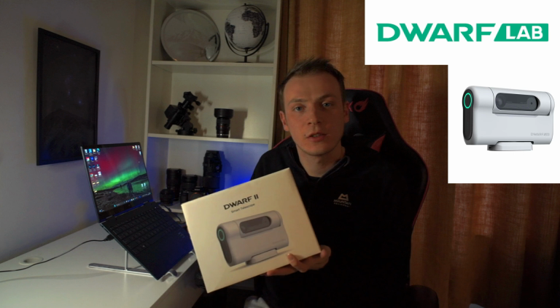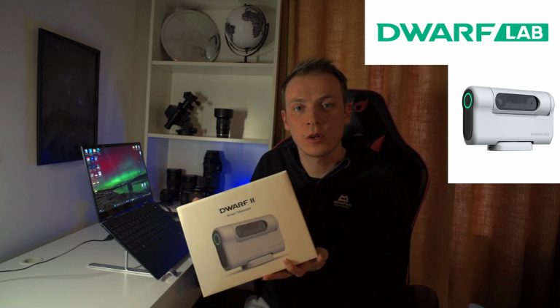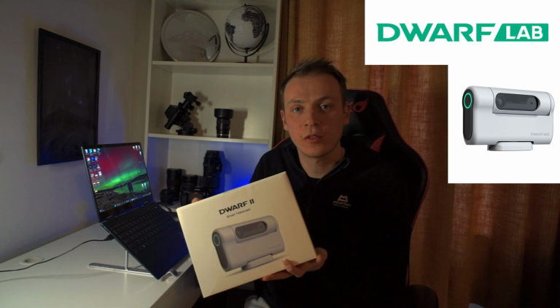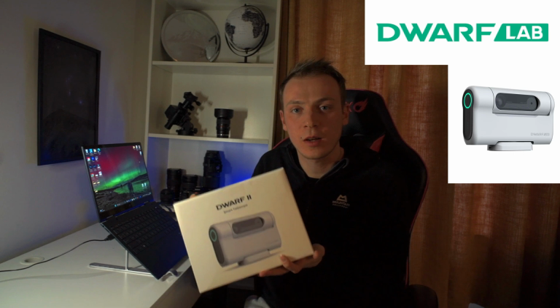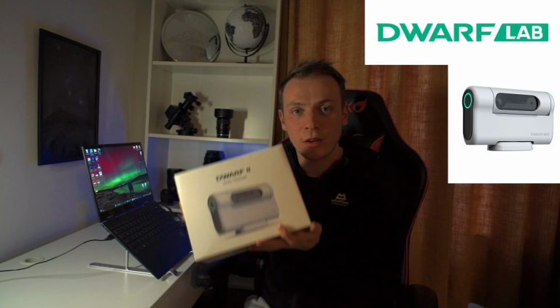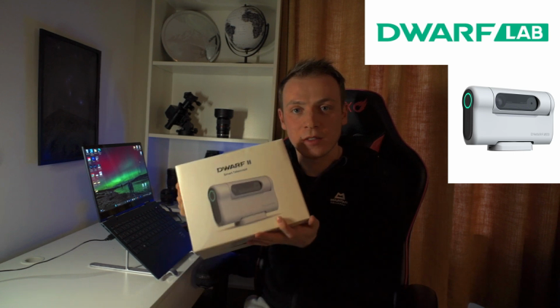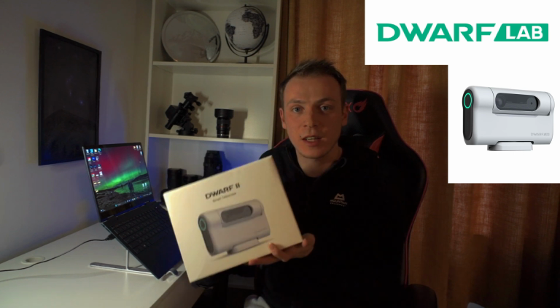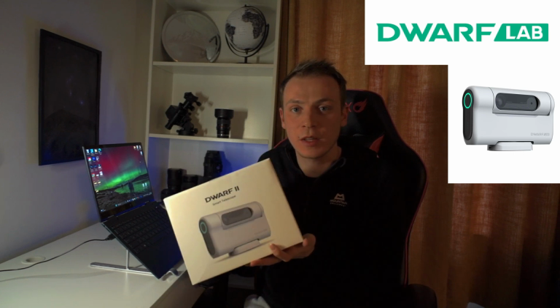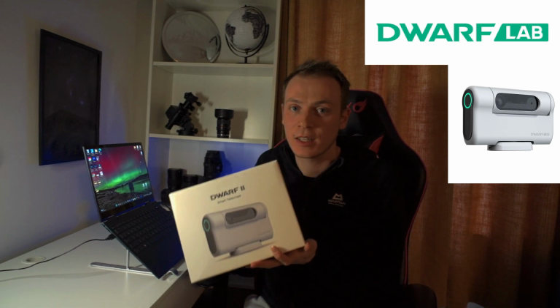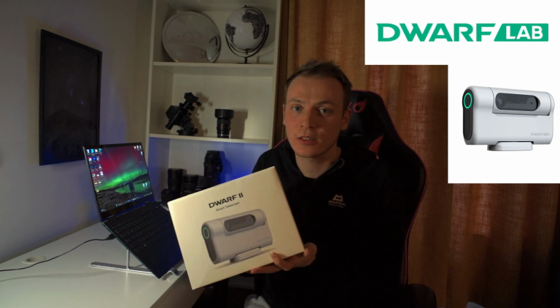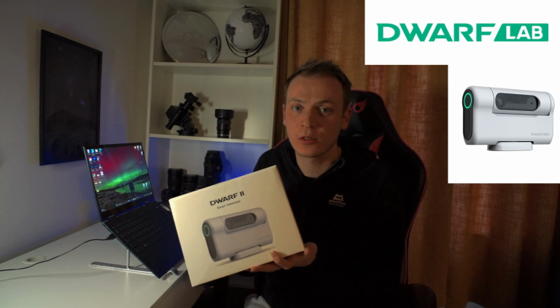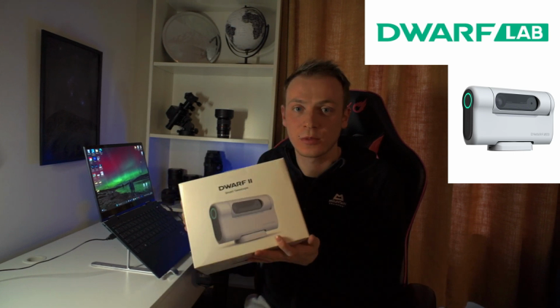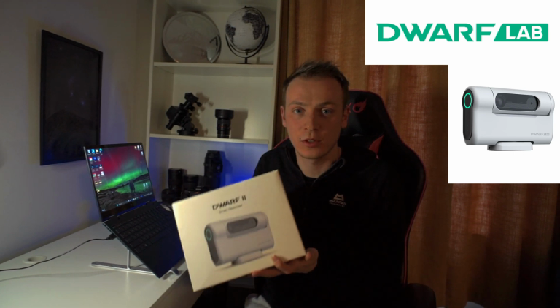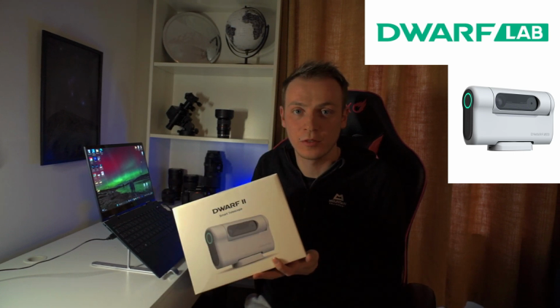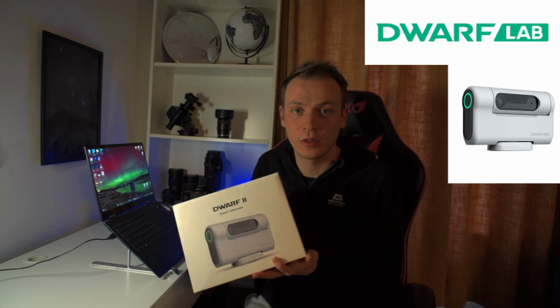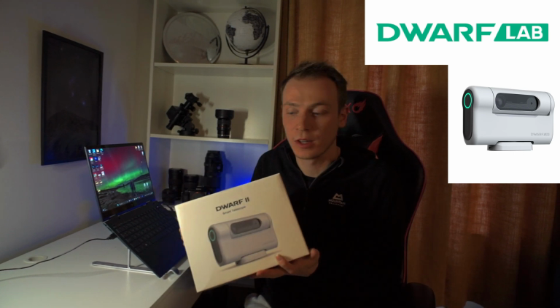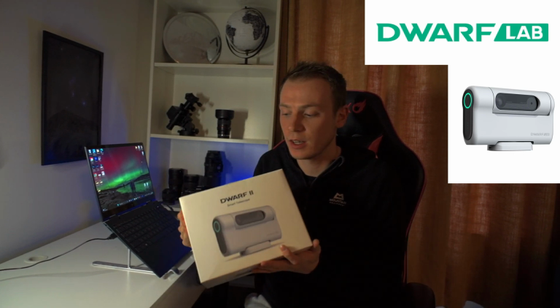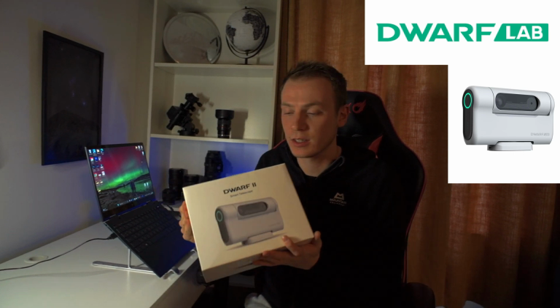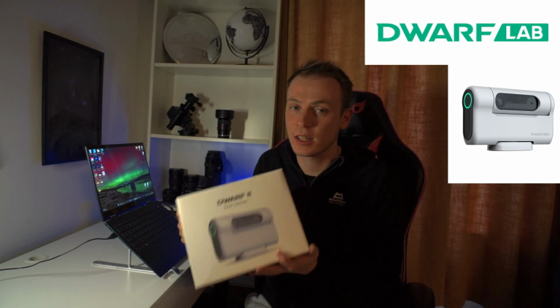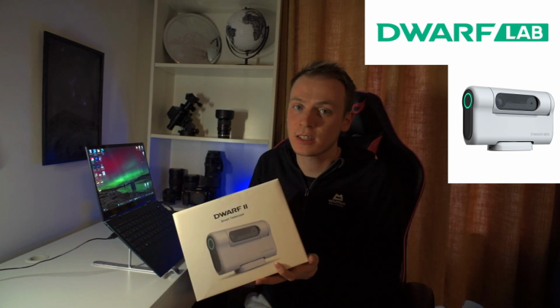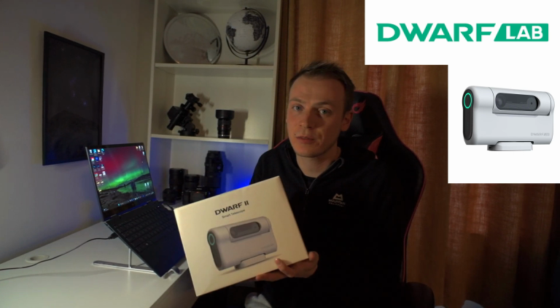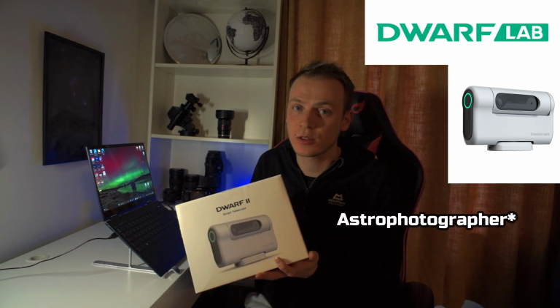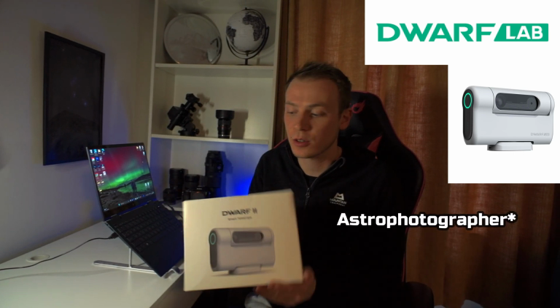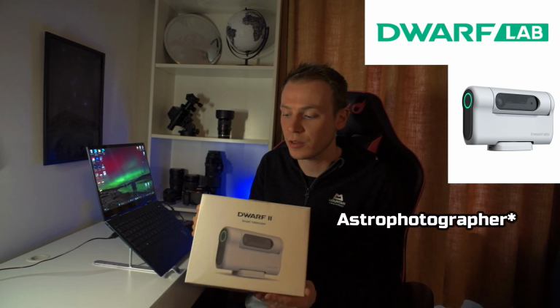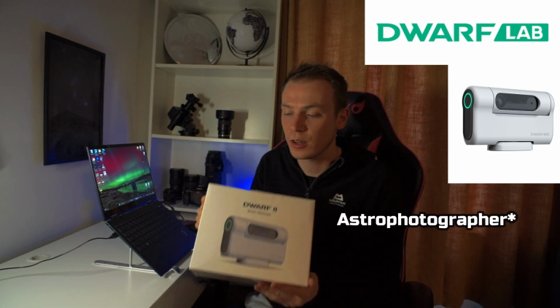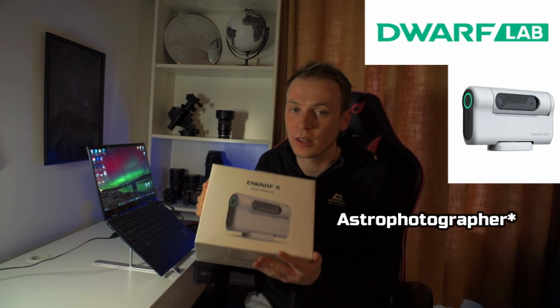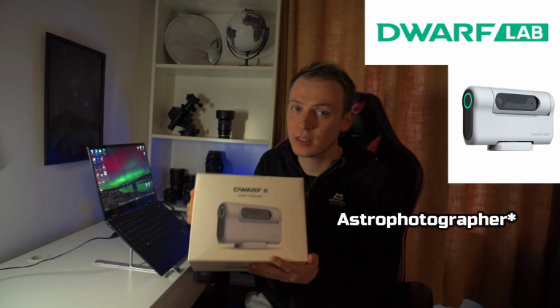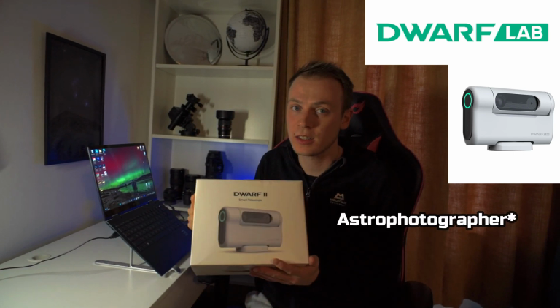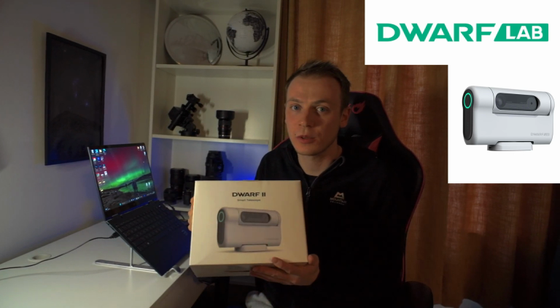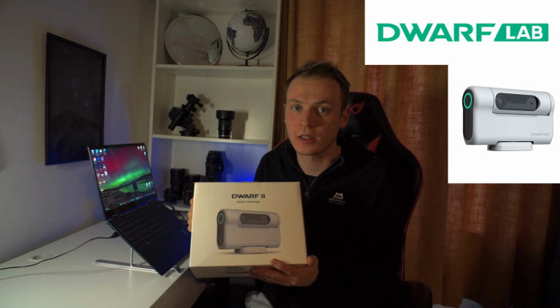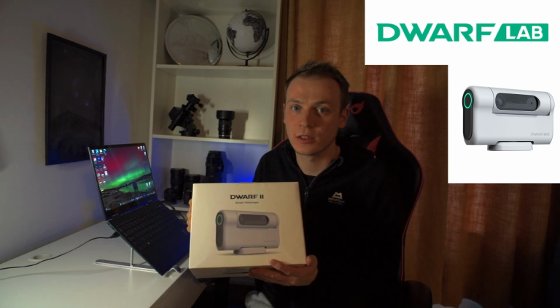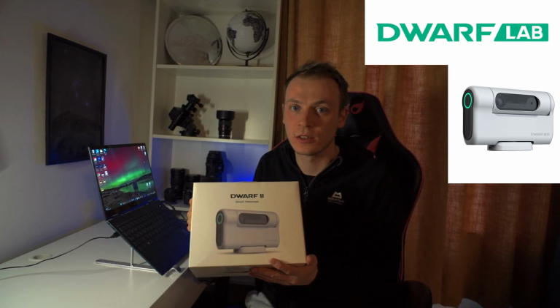Dwarf Lab have sent me a telescope to review. As a landscape photographer, let's see what this can do.